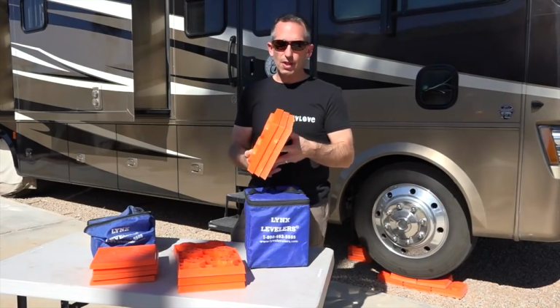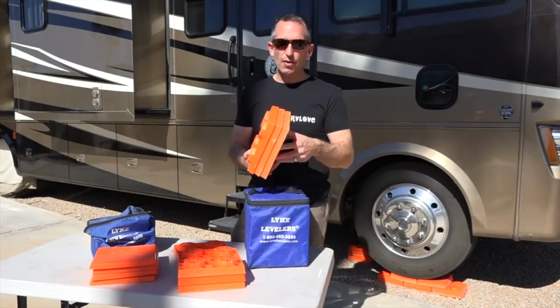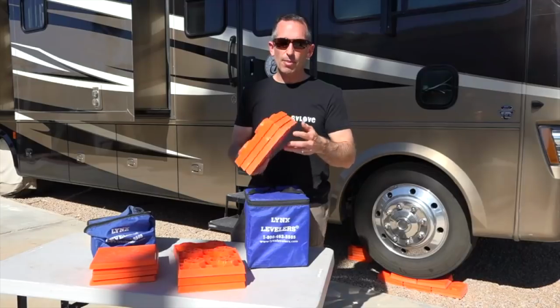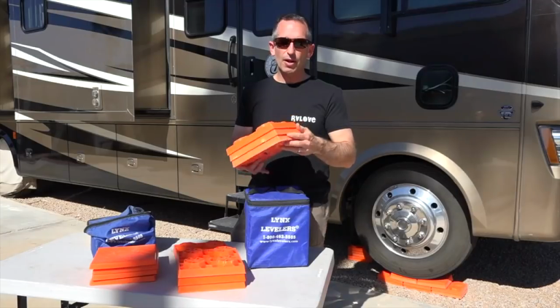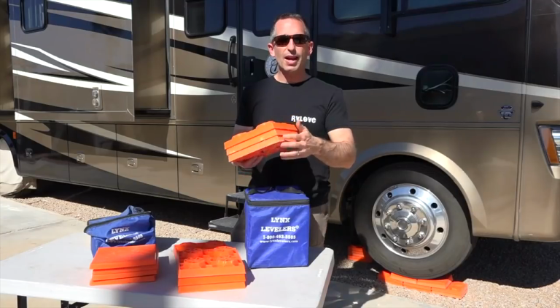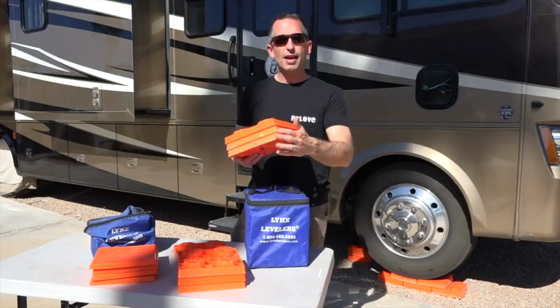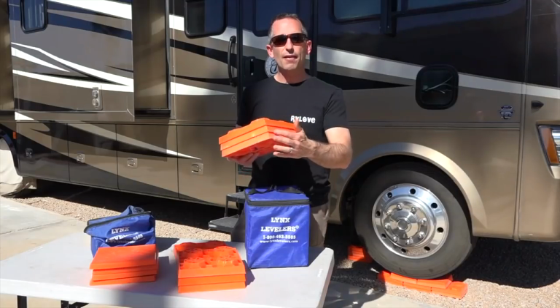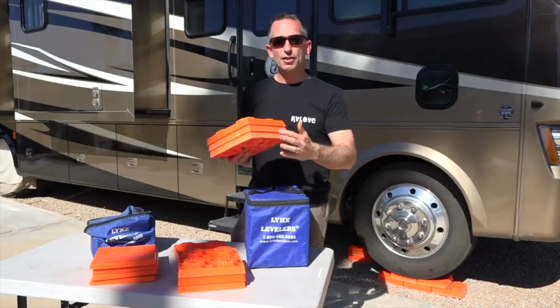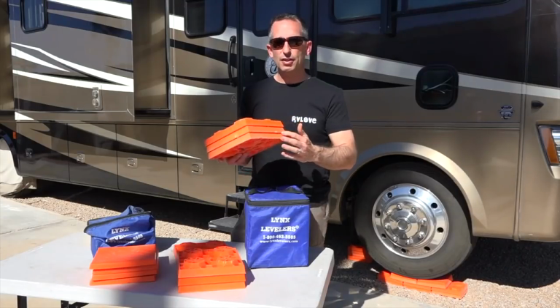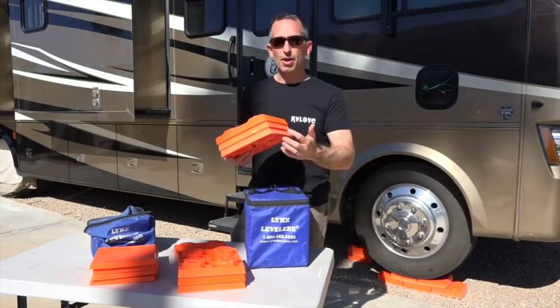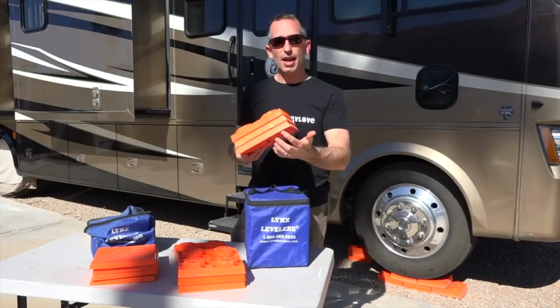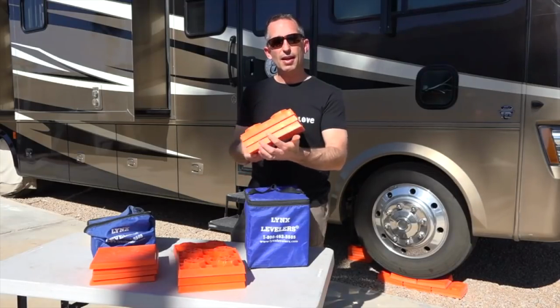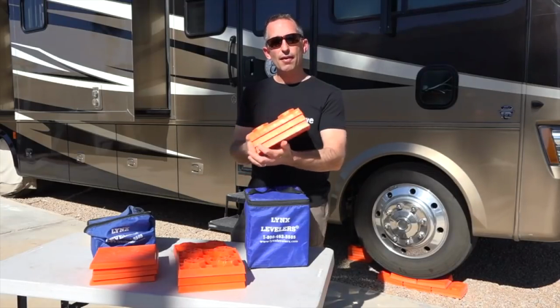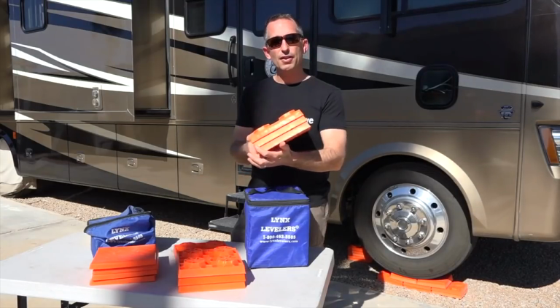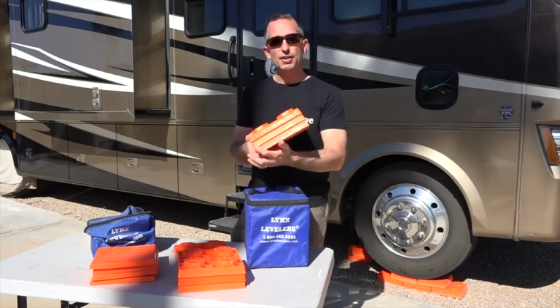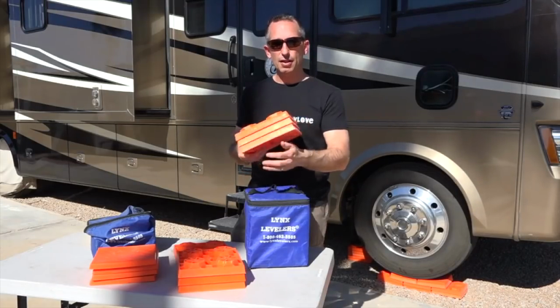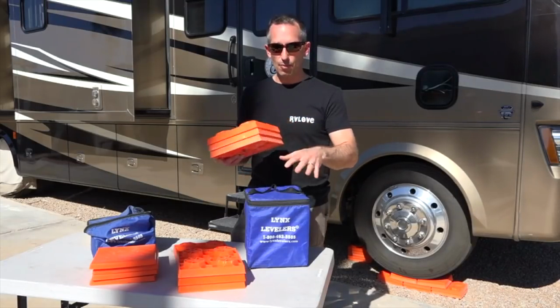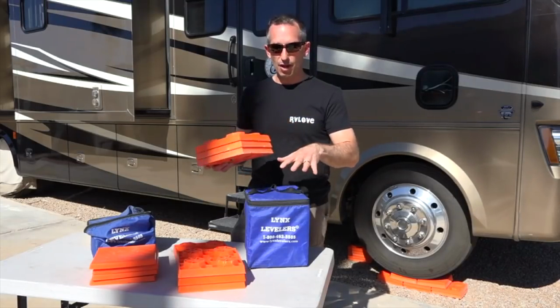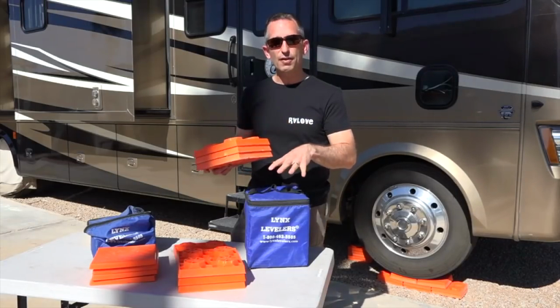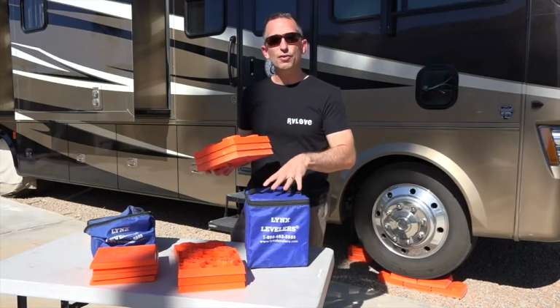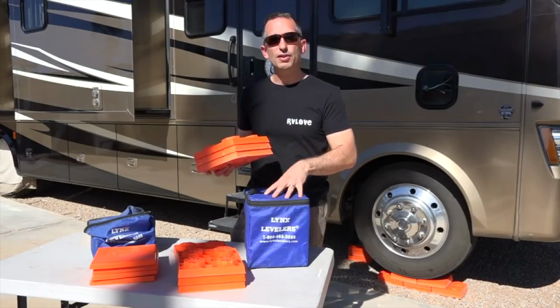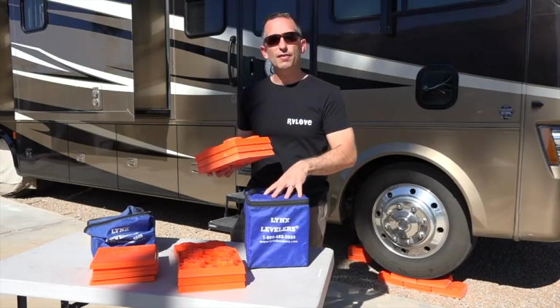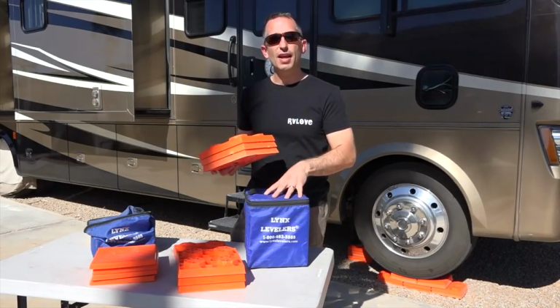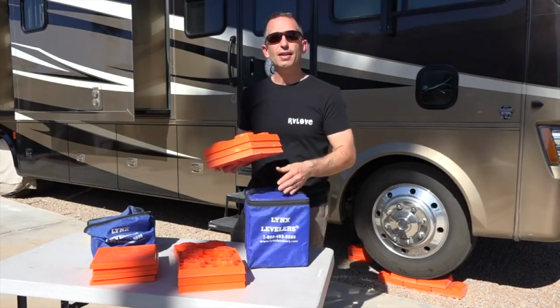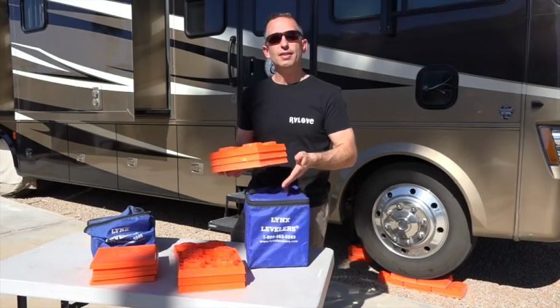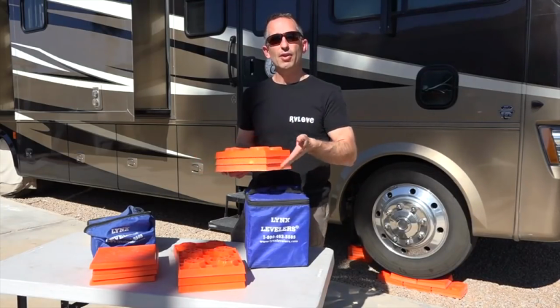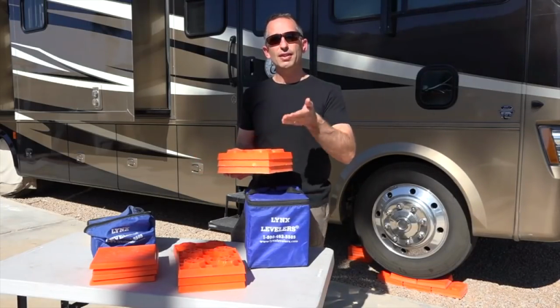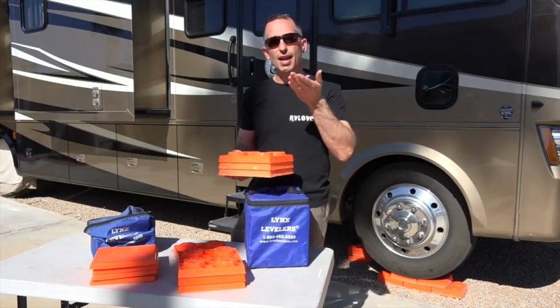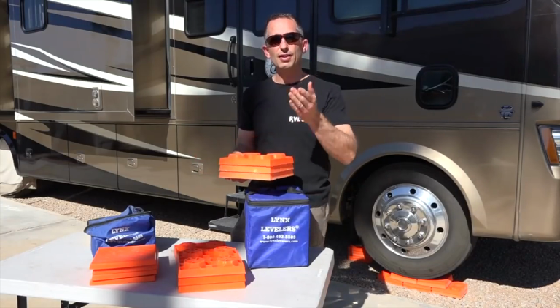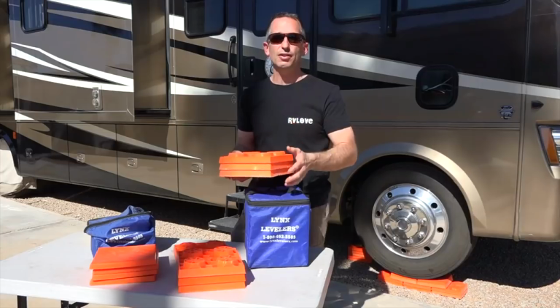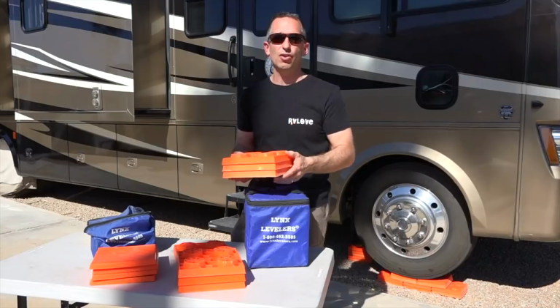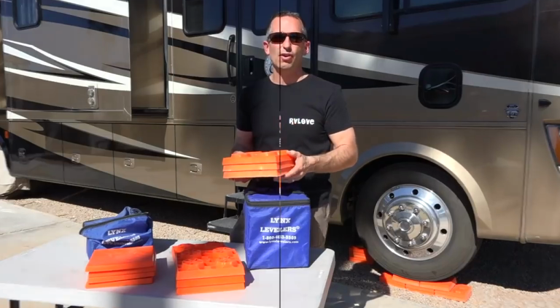They're about 8.5 inches by 8.5 inches, and when you have the full set of 10, it's about 10 inches tall.